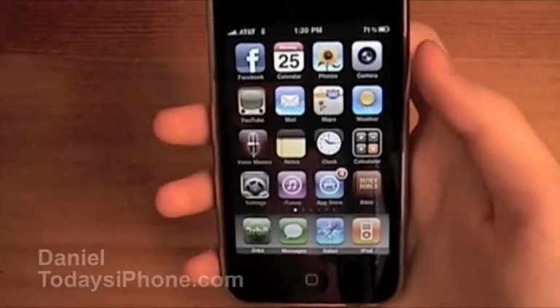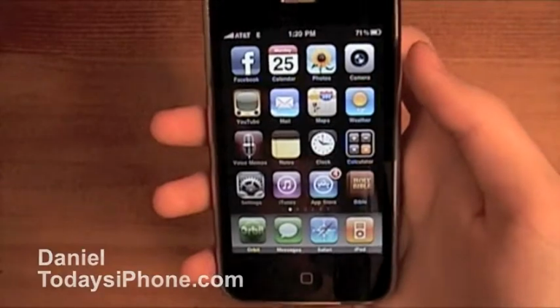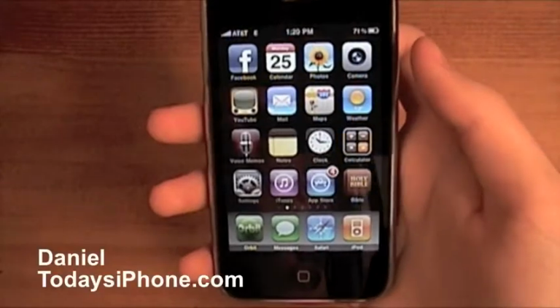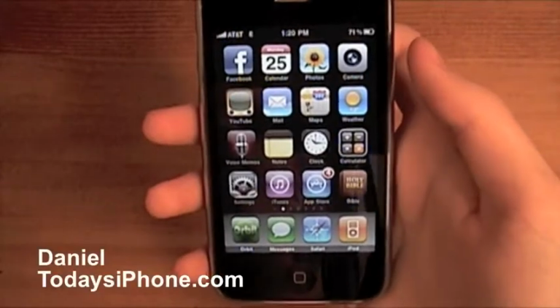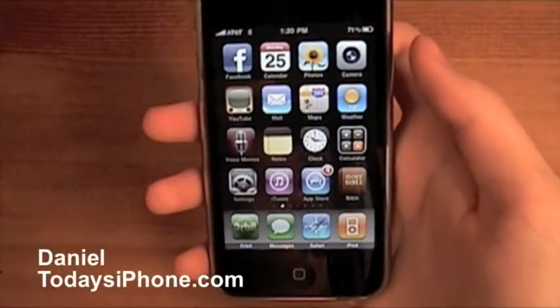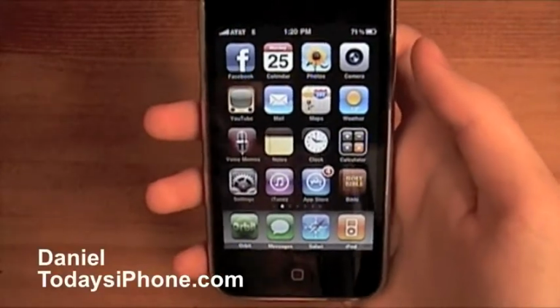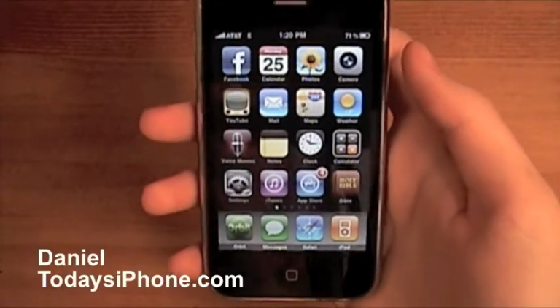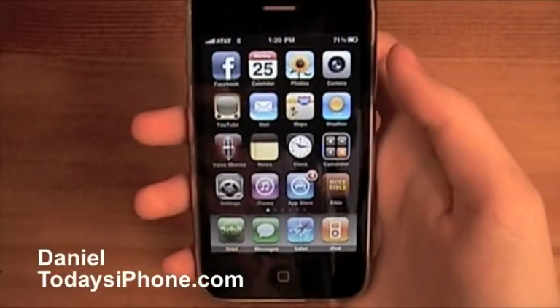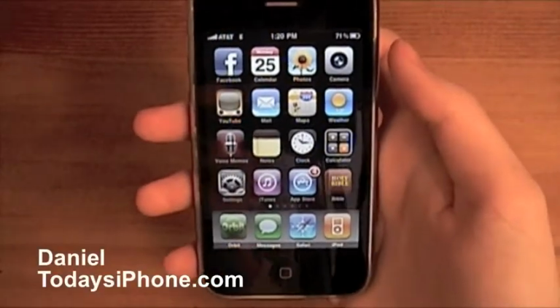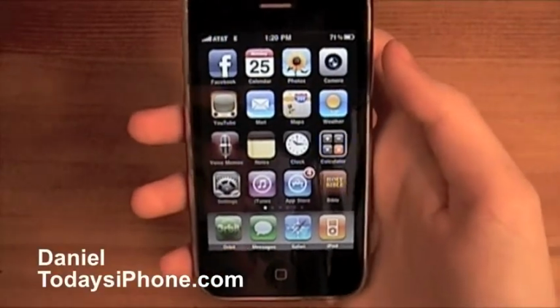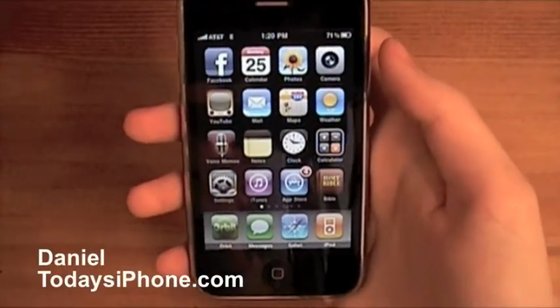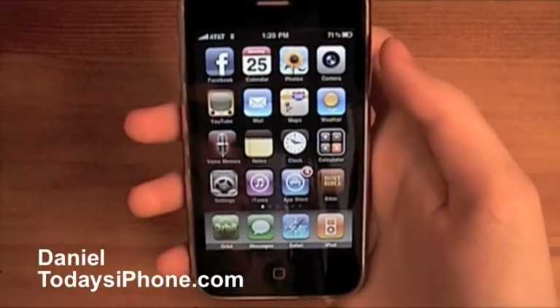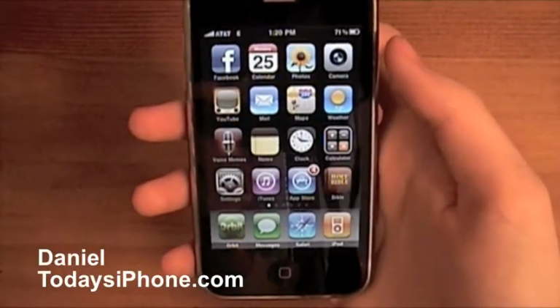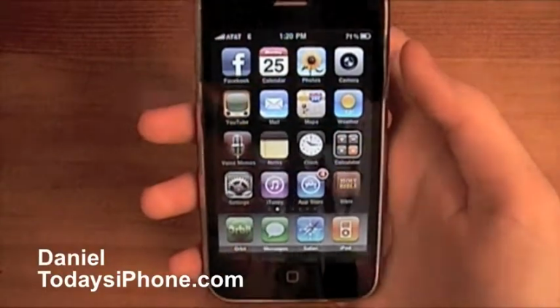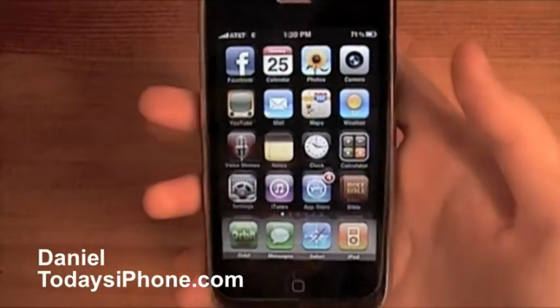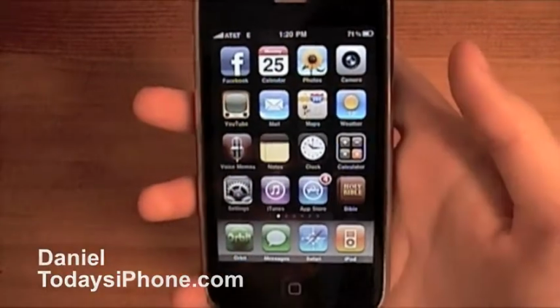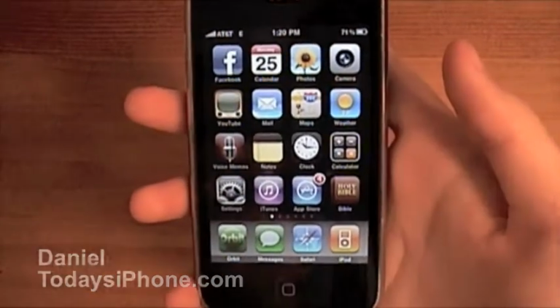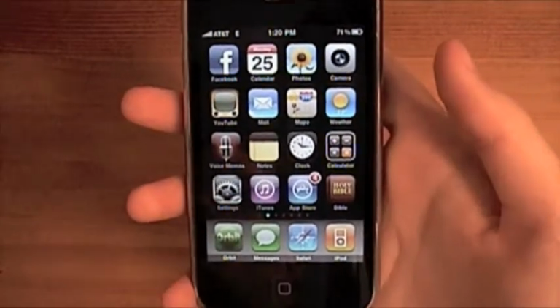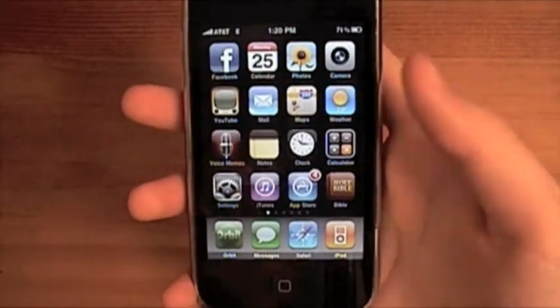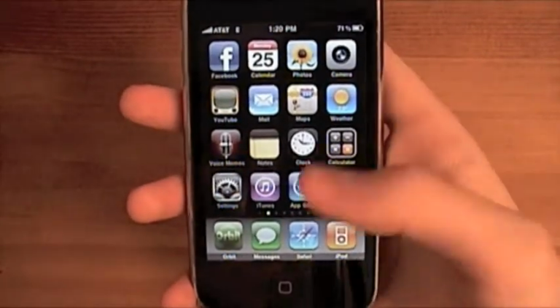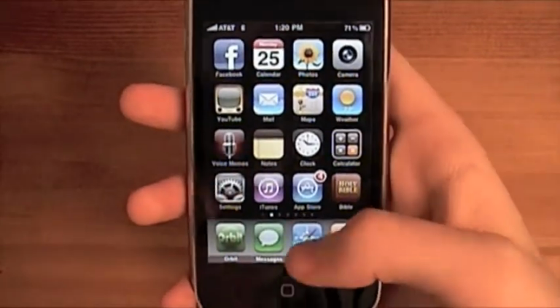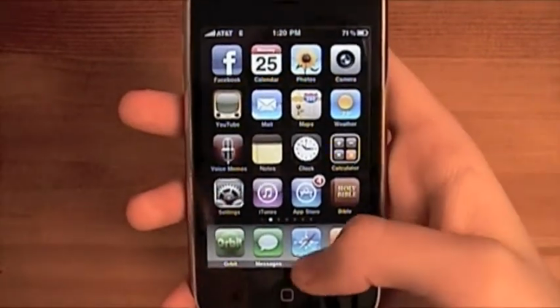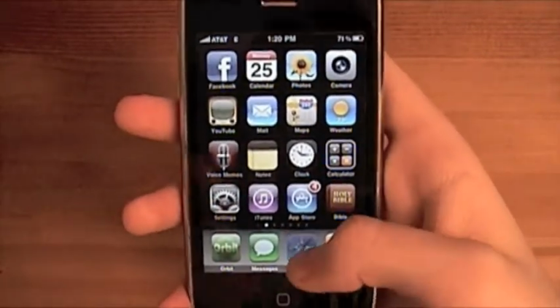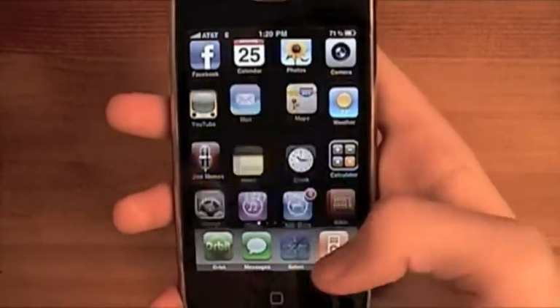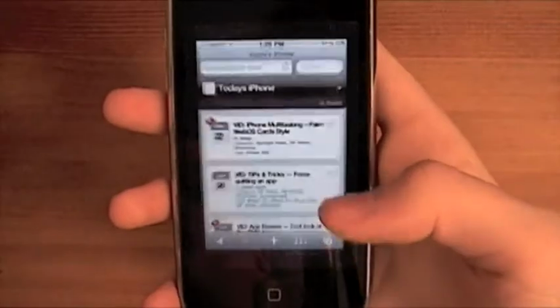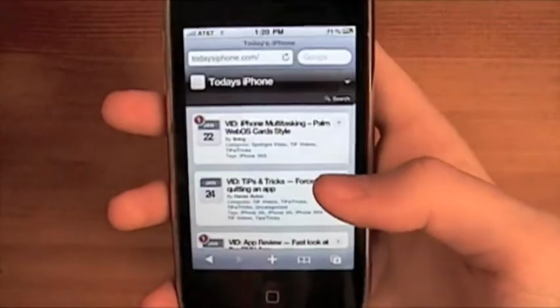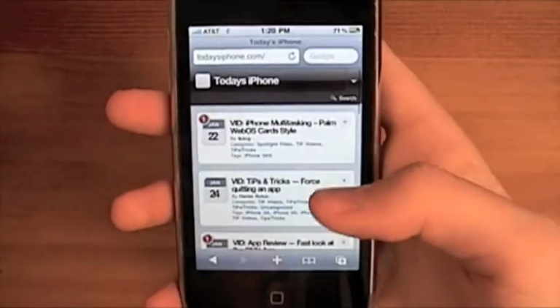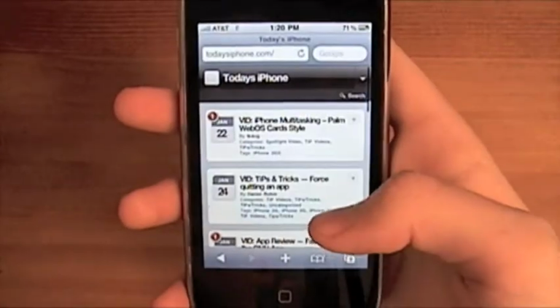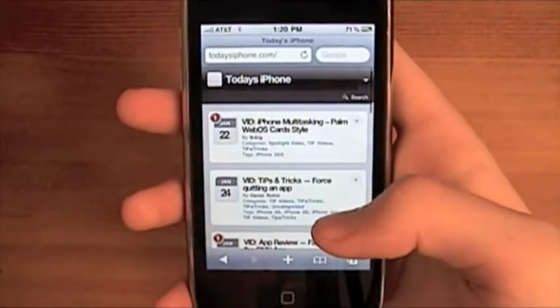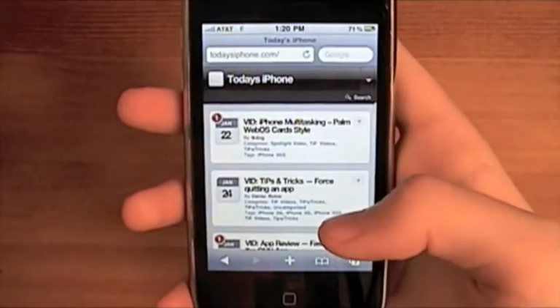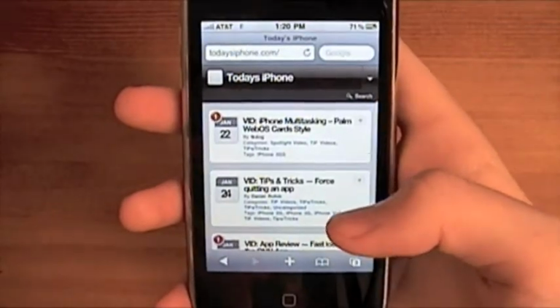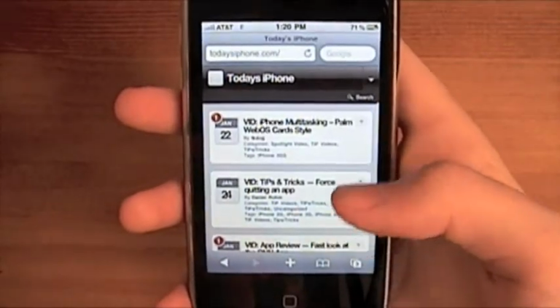Hey, what's up? I'm Daniel from todaysiphone.com. Today I'm going to teach you two tips that will help you in everyday use.